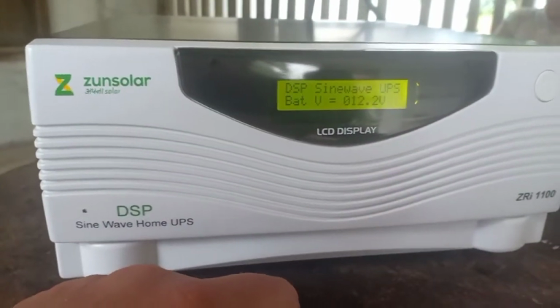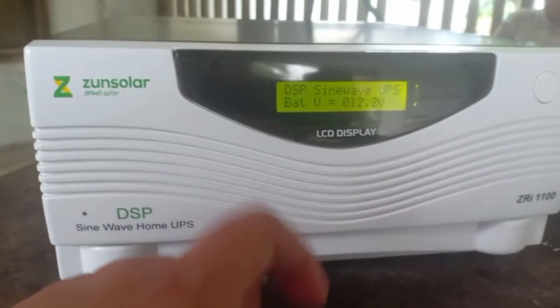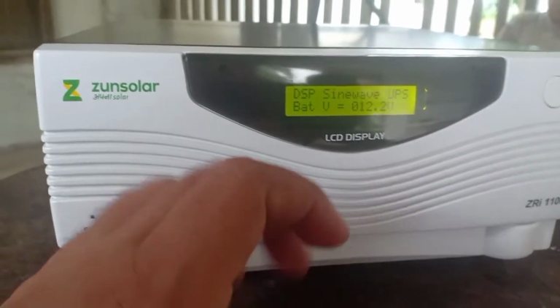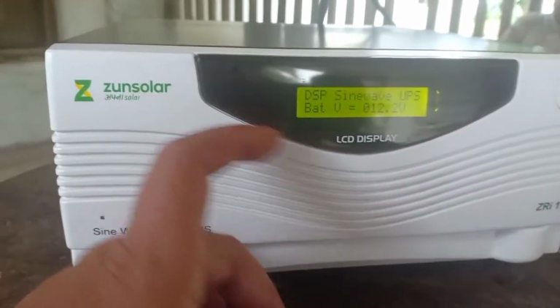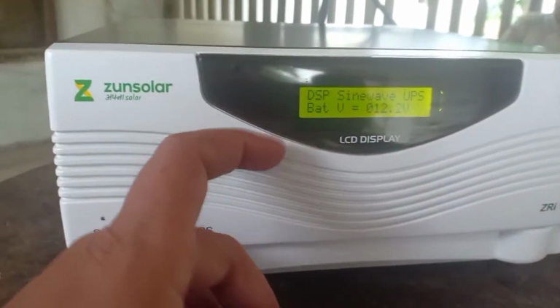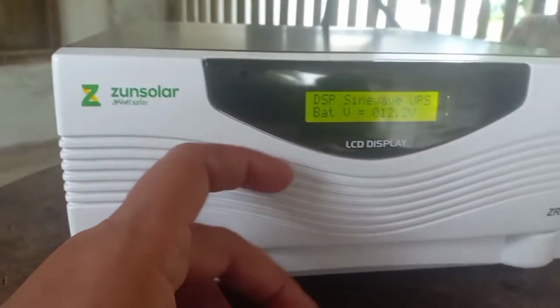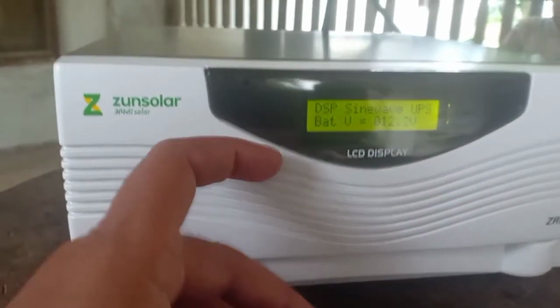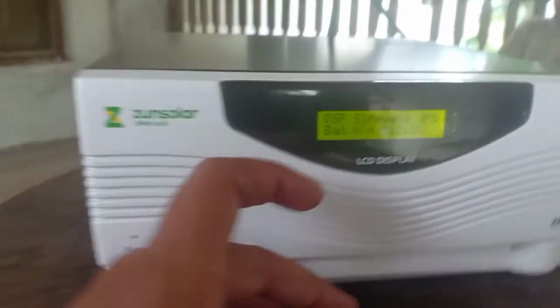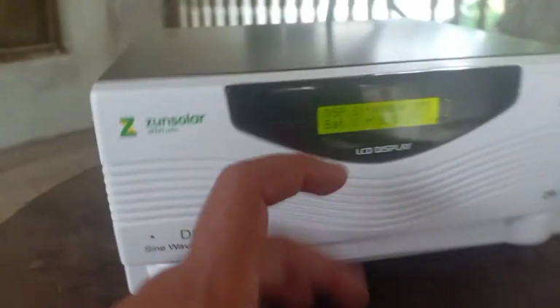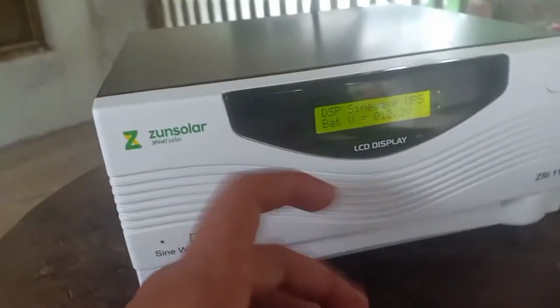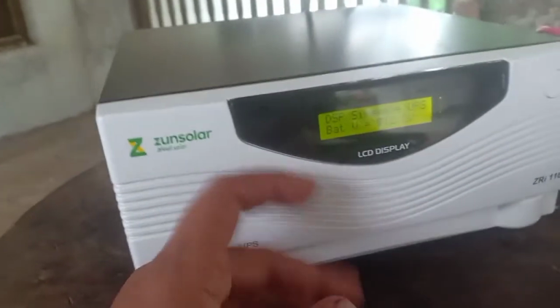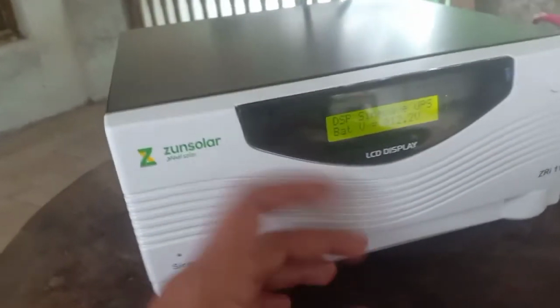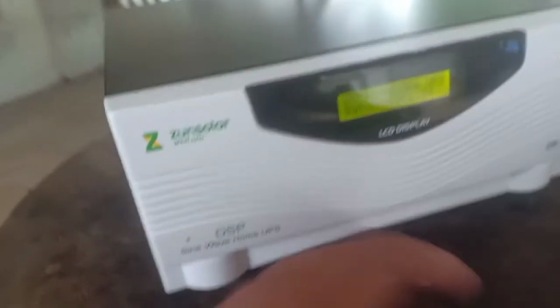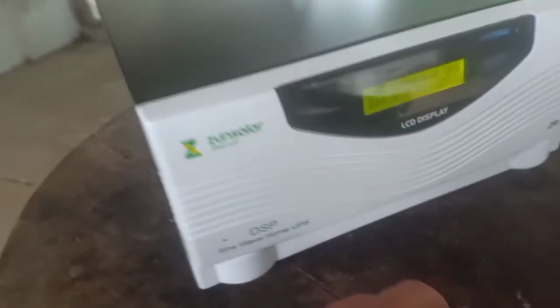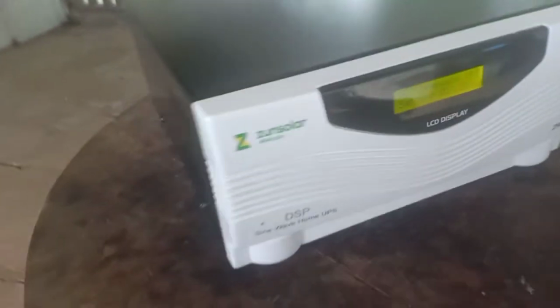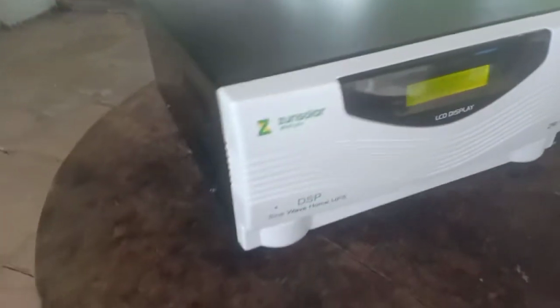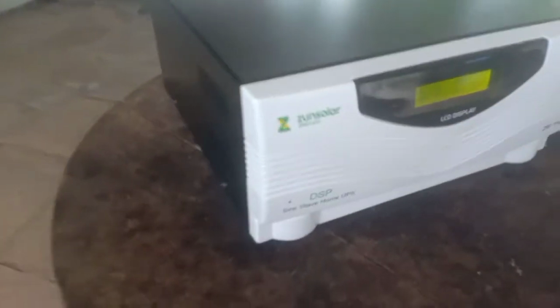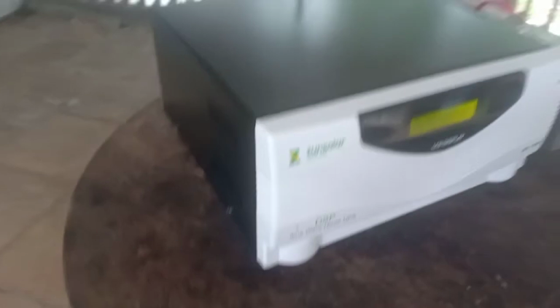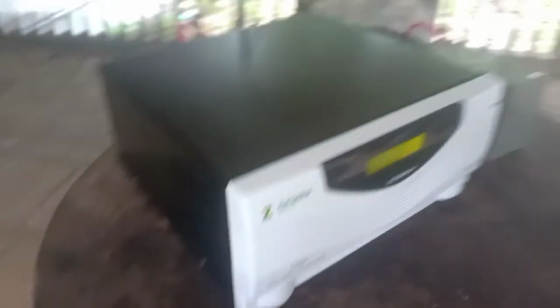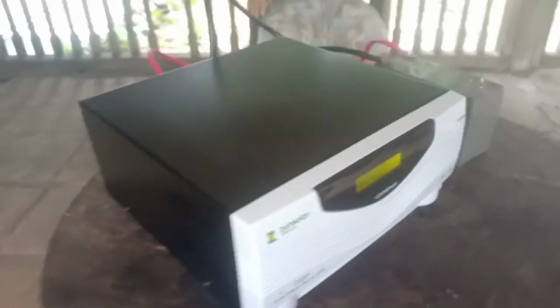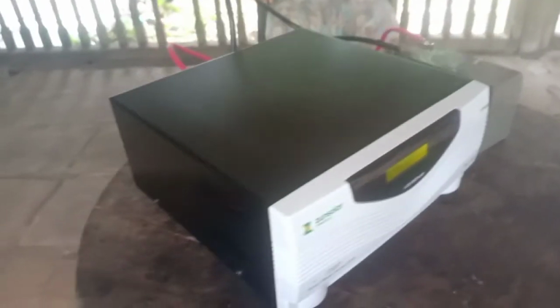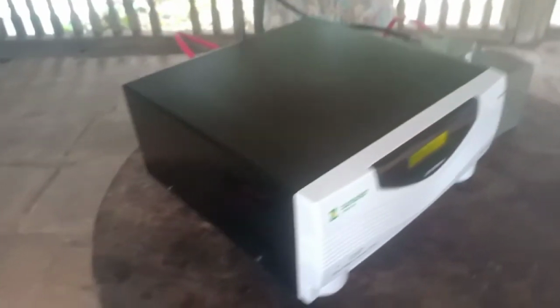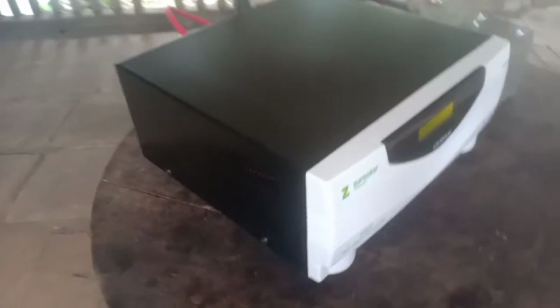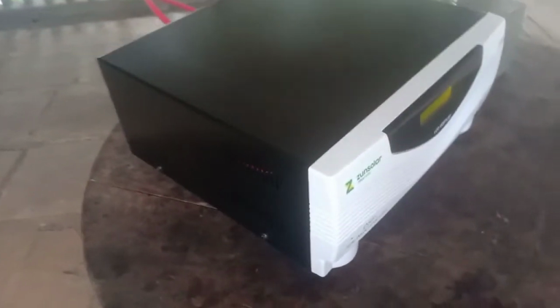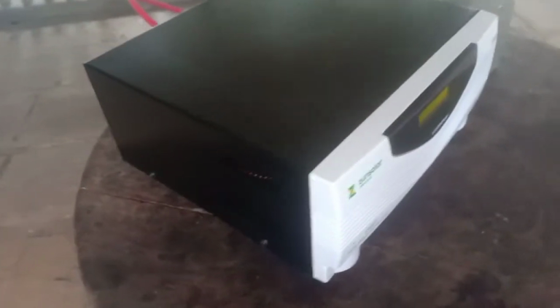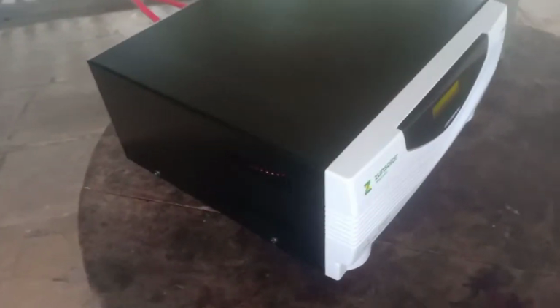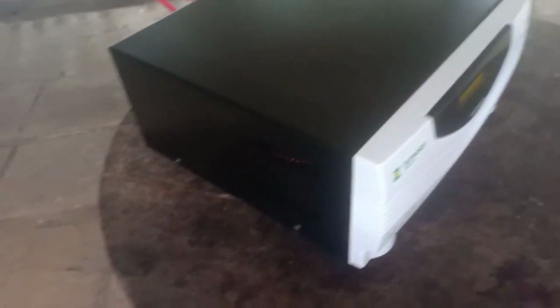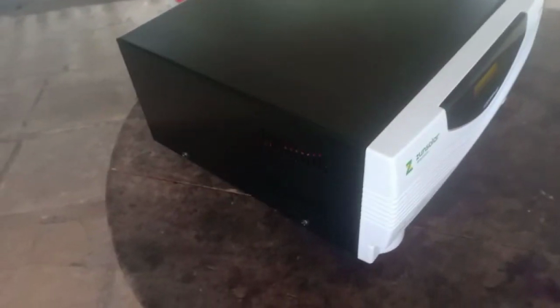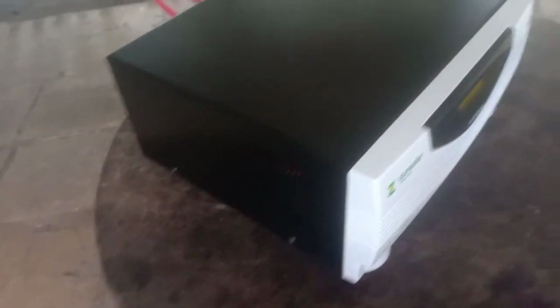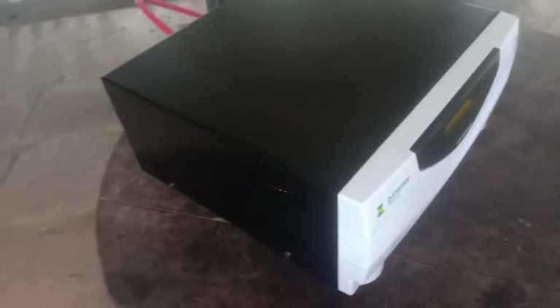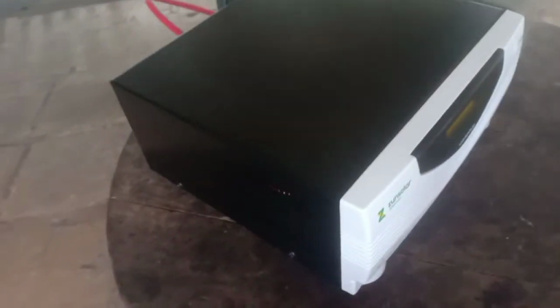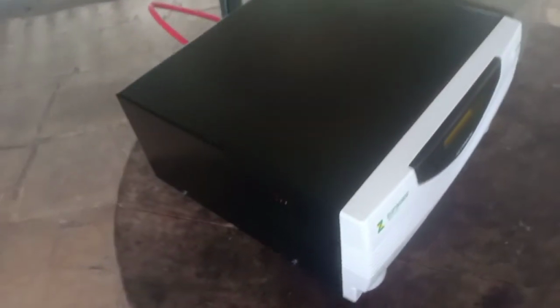We'll do some load testing in the future and I'll post a video then, but this seems to be a nice little kit.